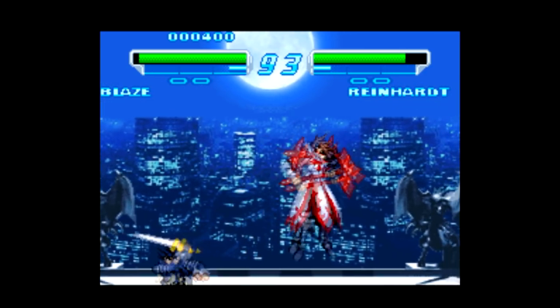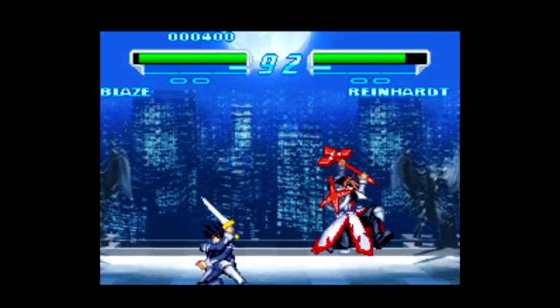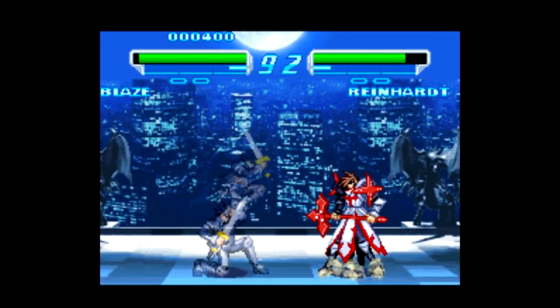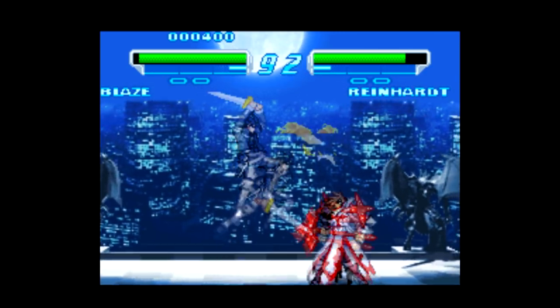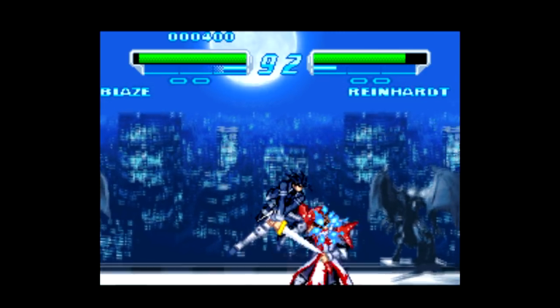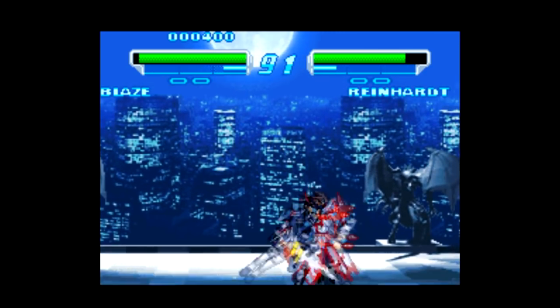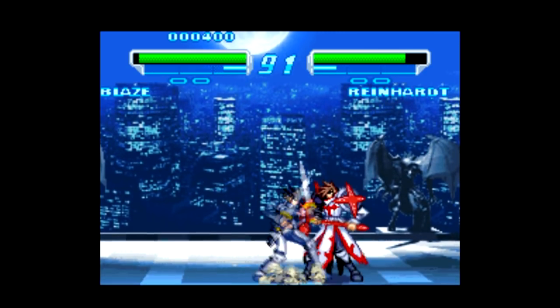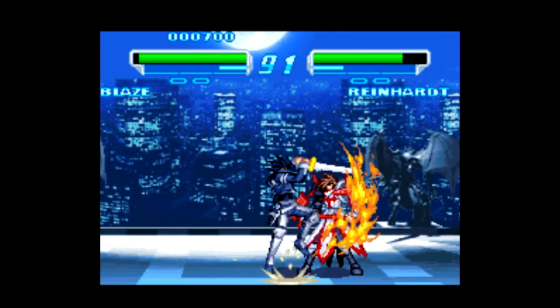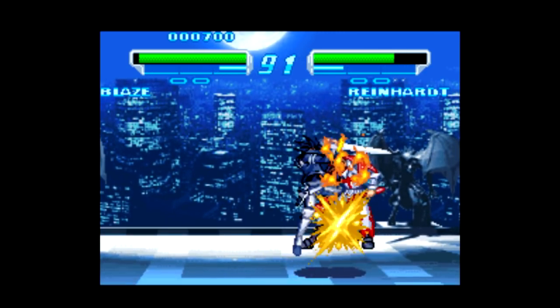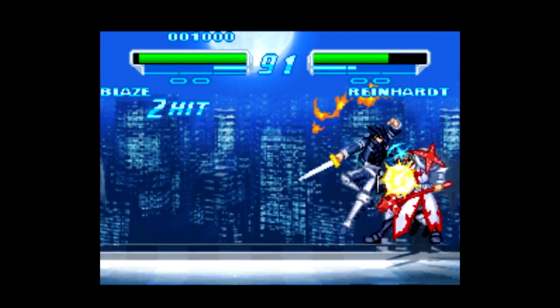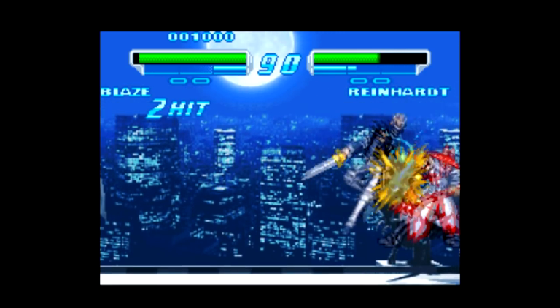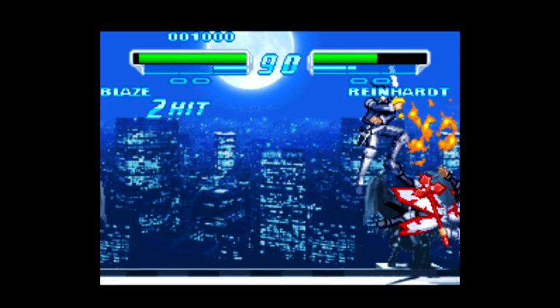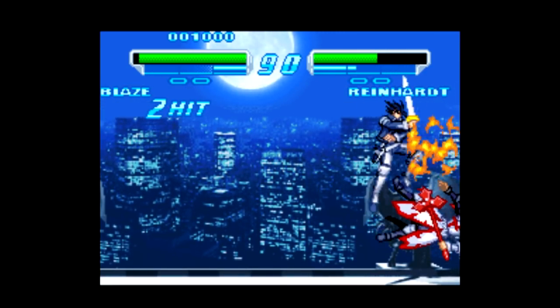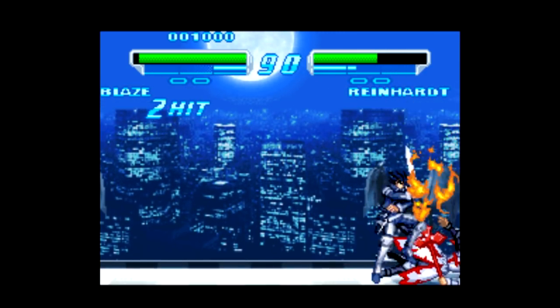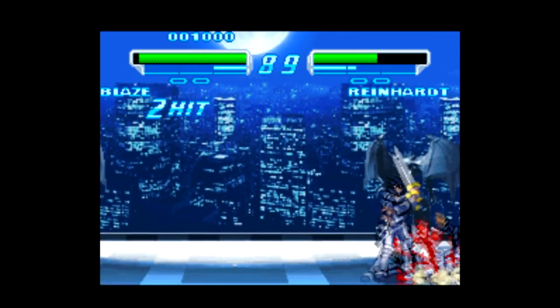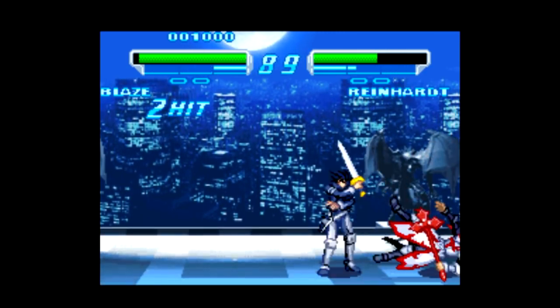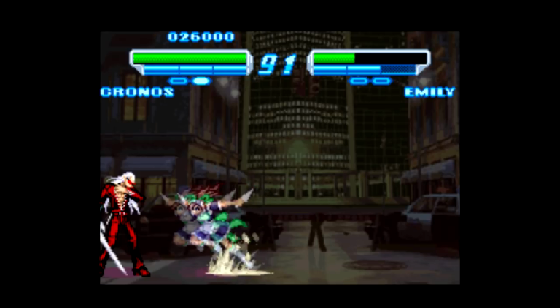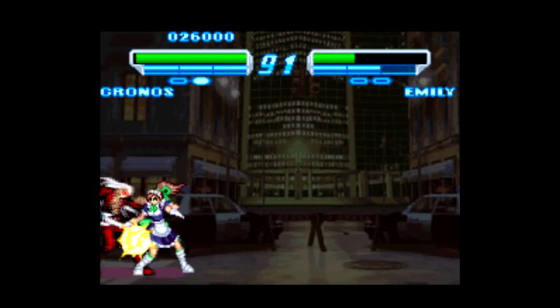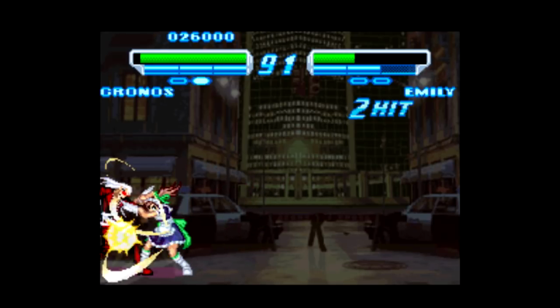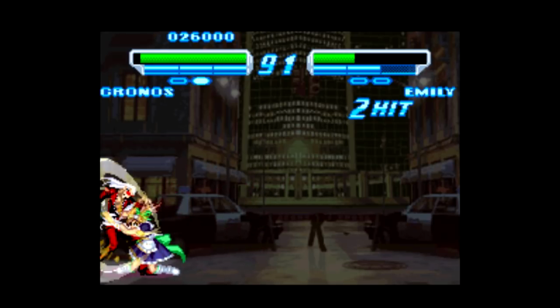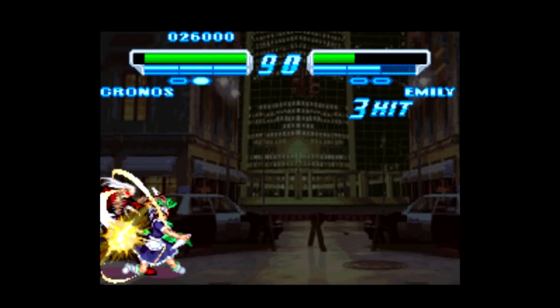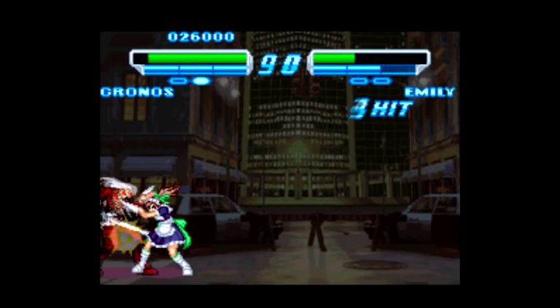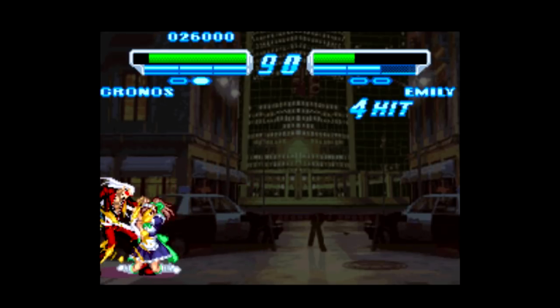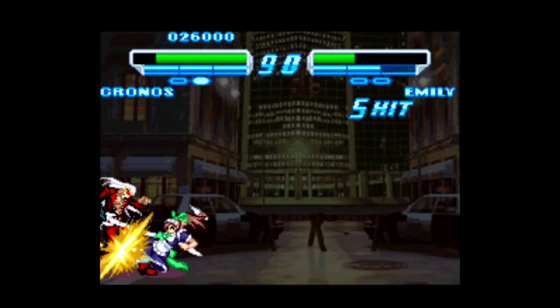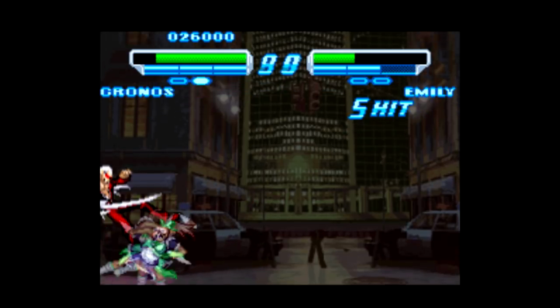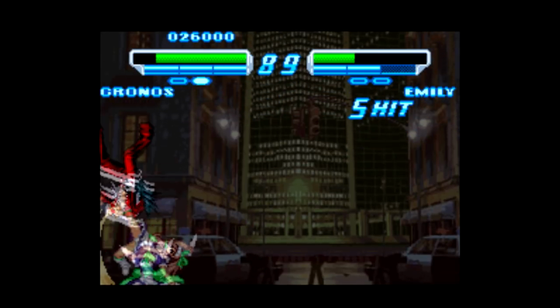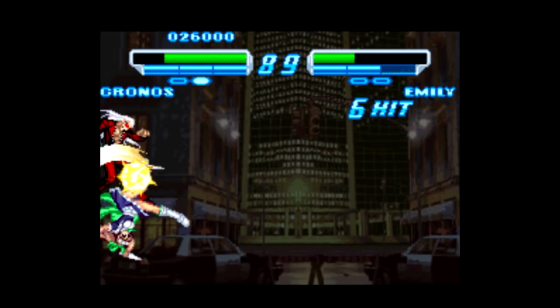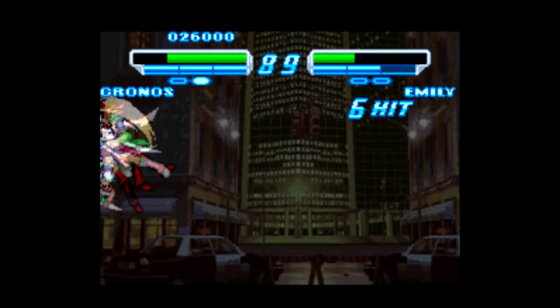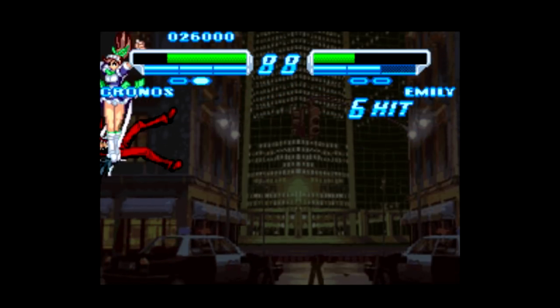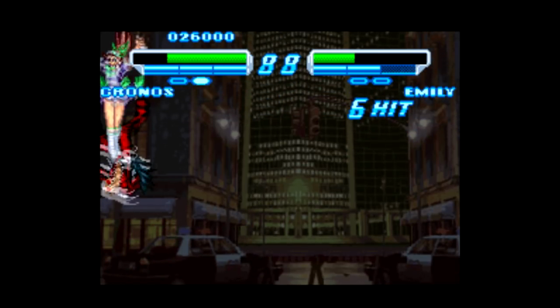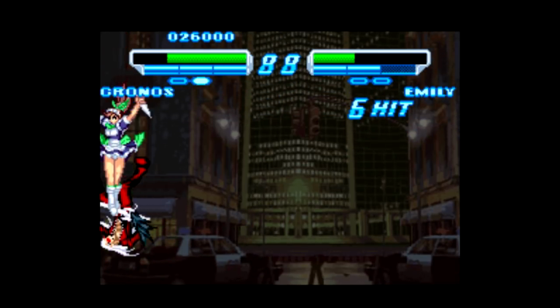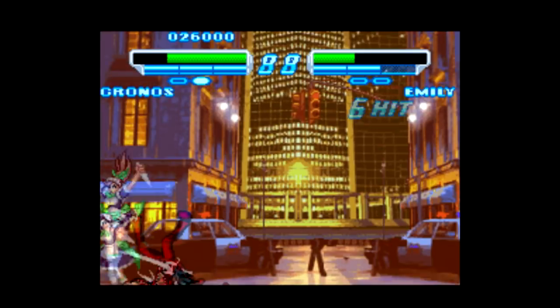There's a story mode, two-player versus, a survival mode, and a practice mode as well, complete with original characters, nice-looking sprite work and backgrounds.